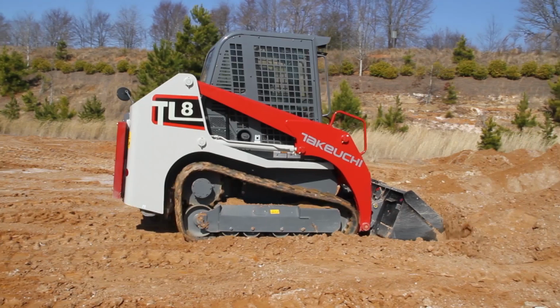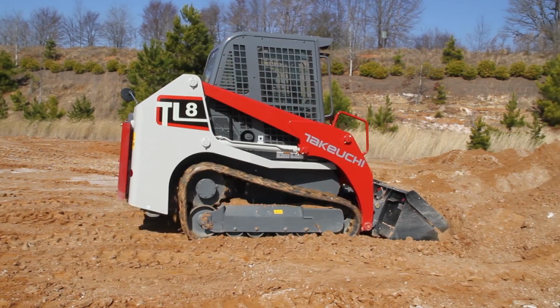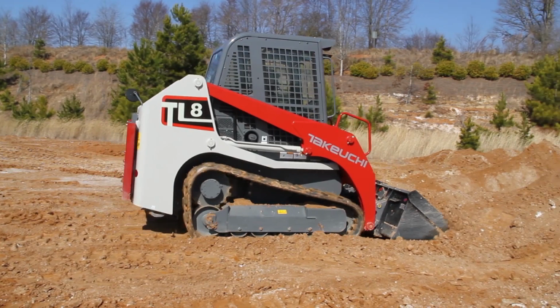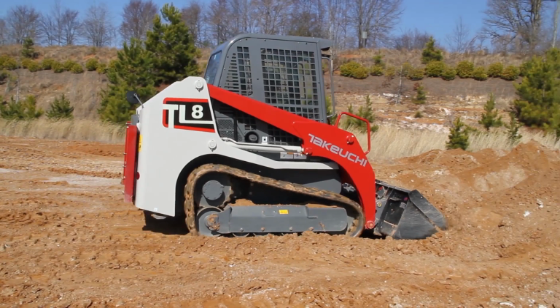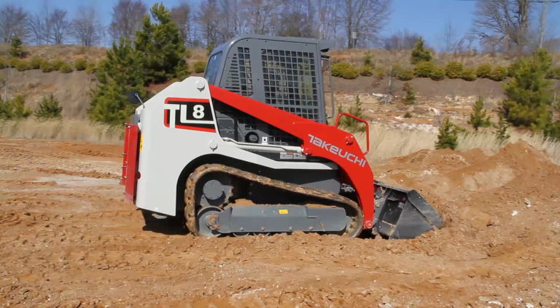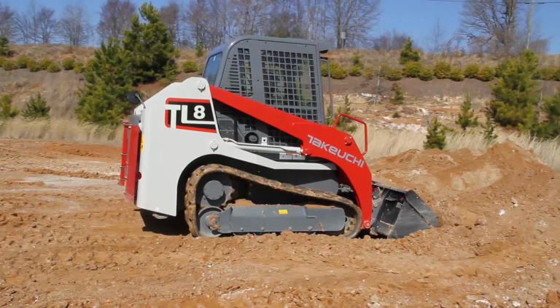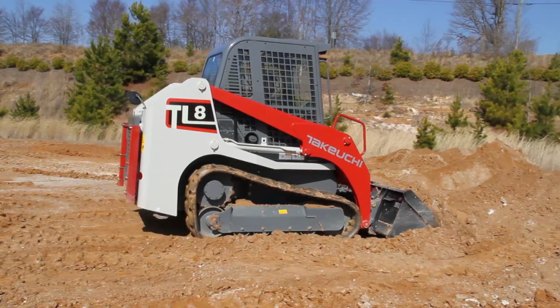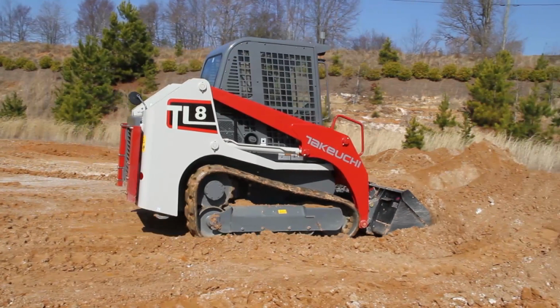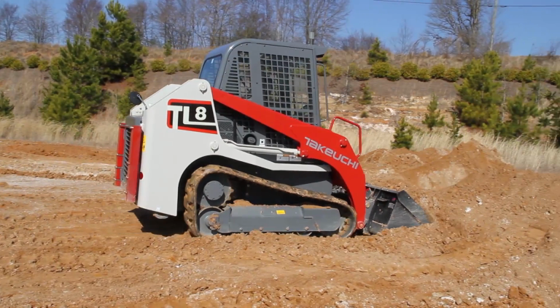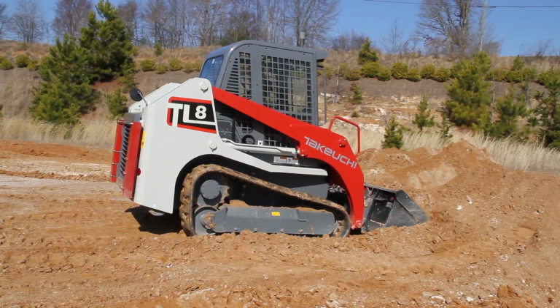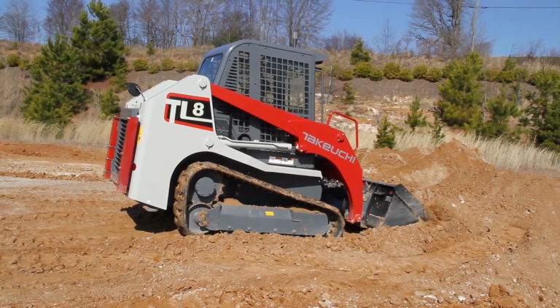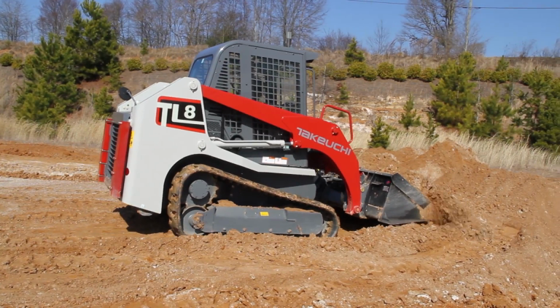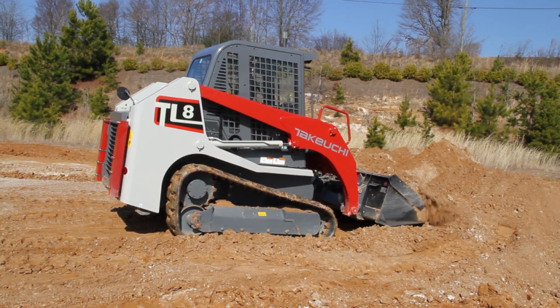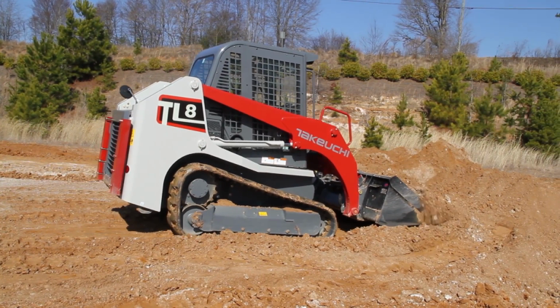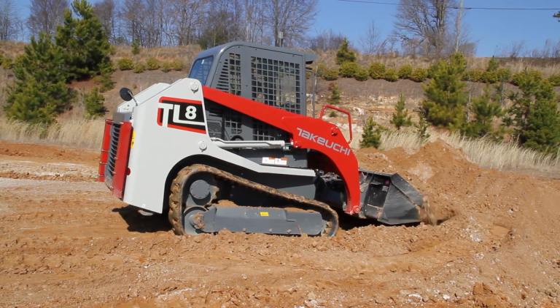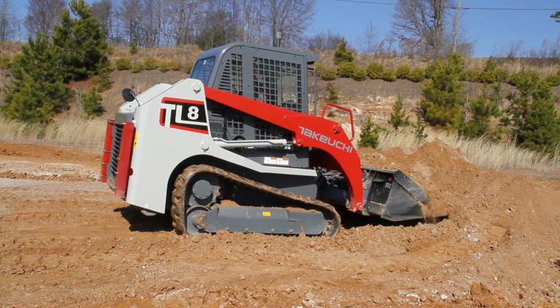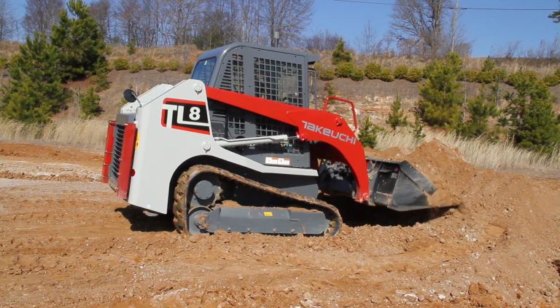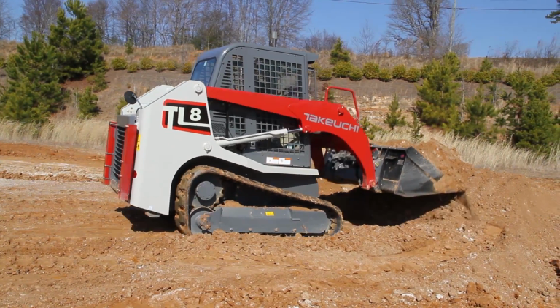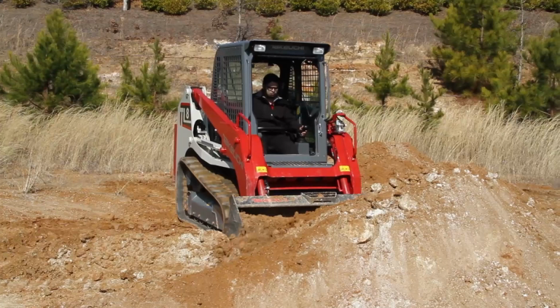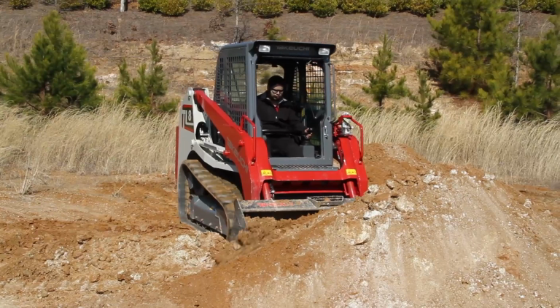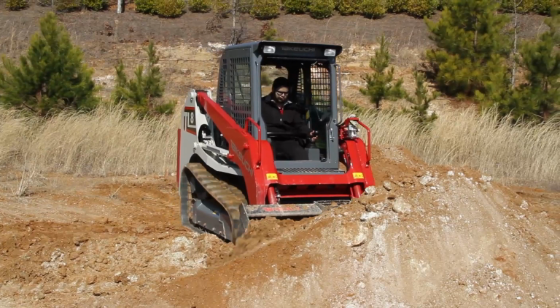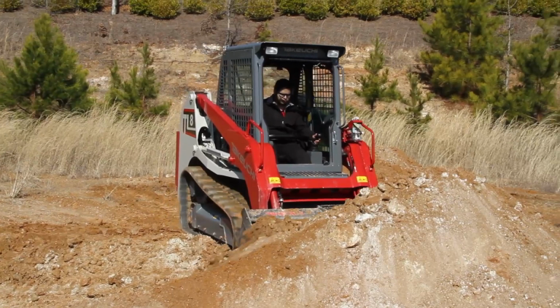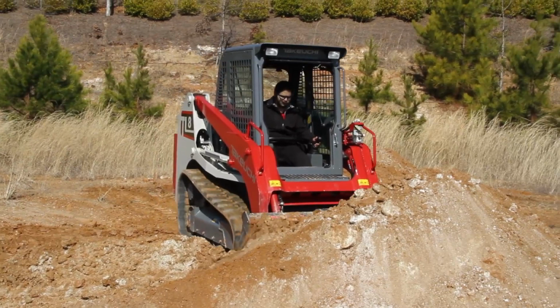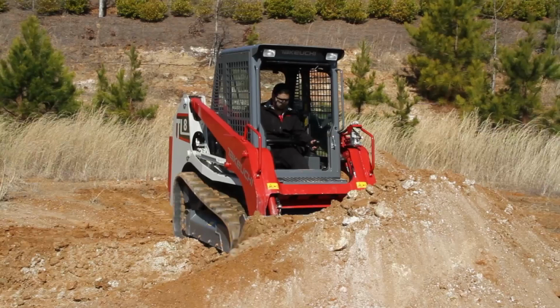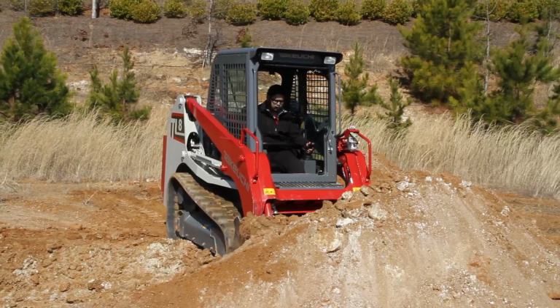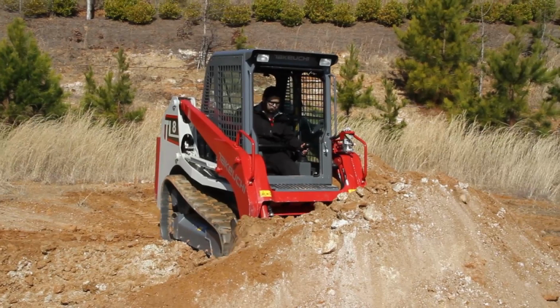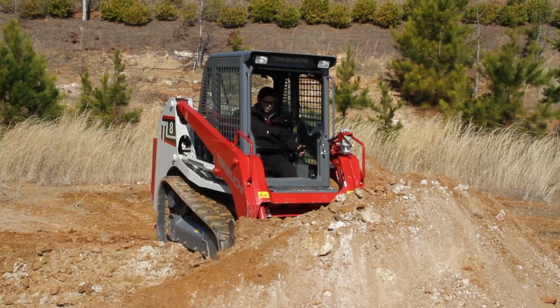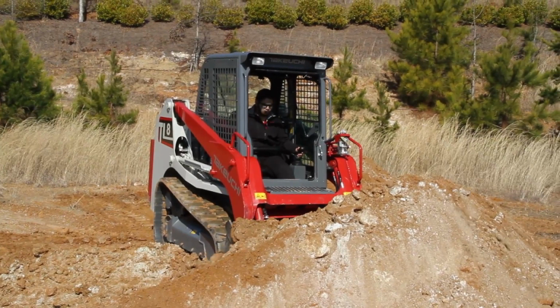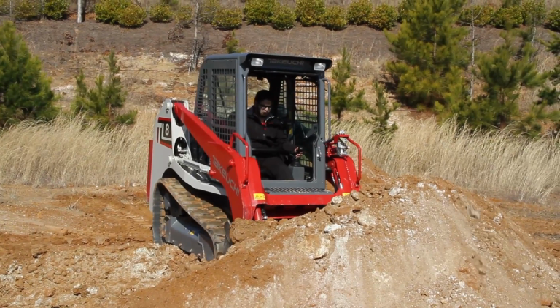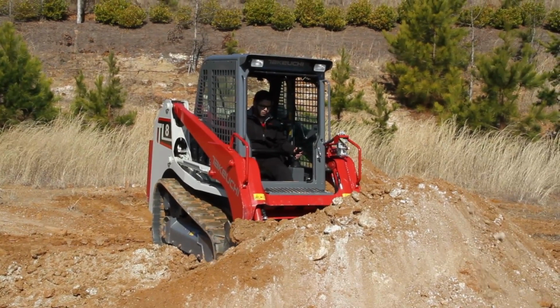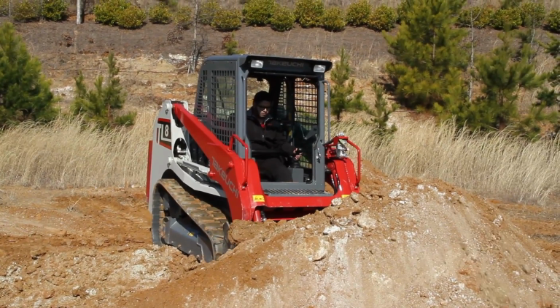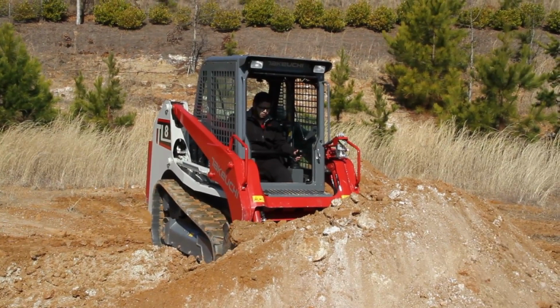For those familiar with Takeuchi controls, active power control may be turned off to take full advantage of the loader's available horsepower.